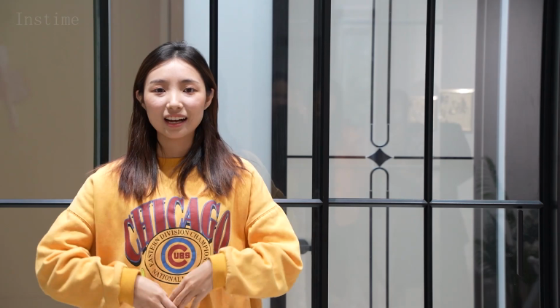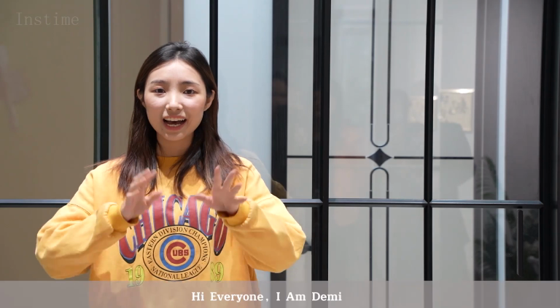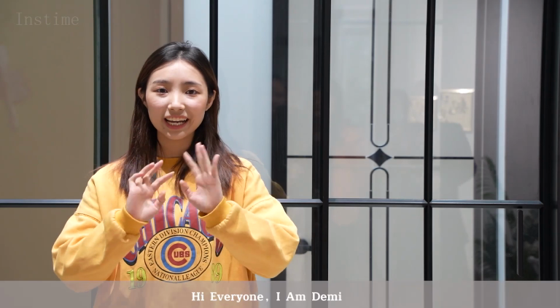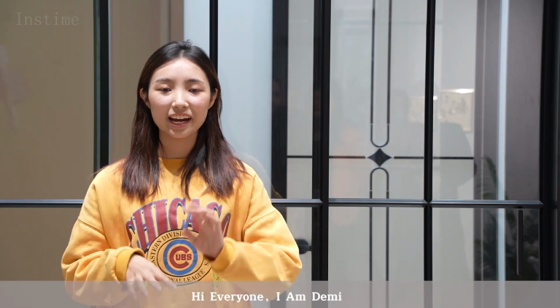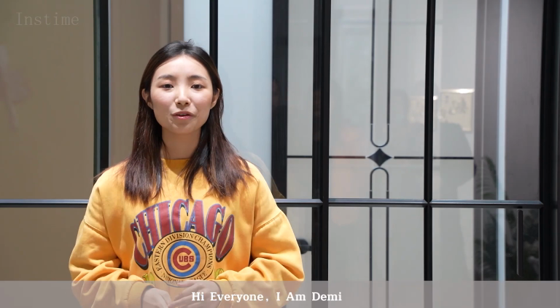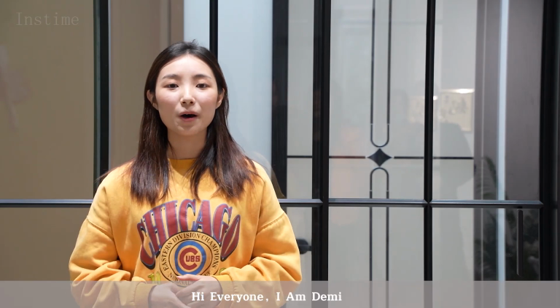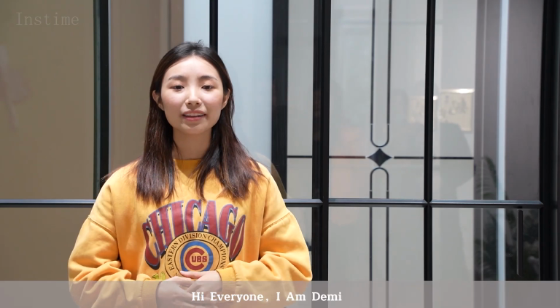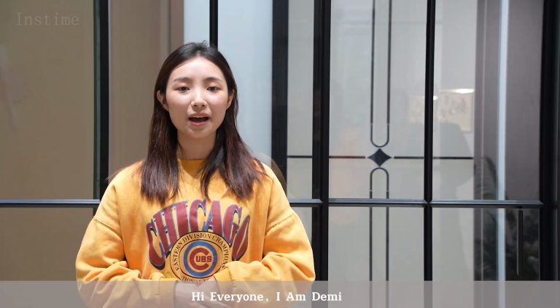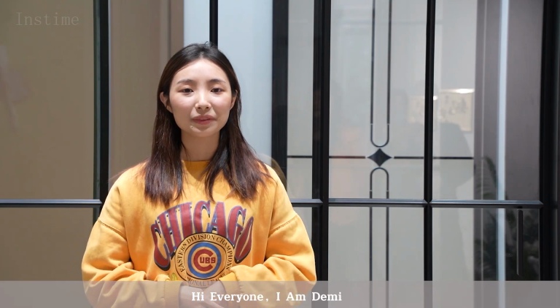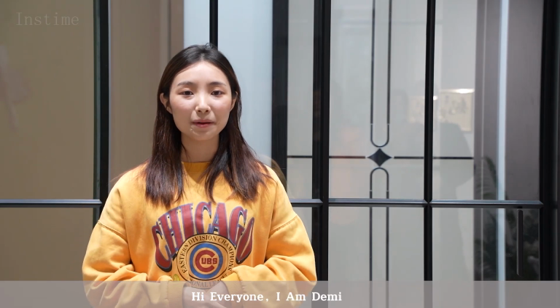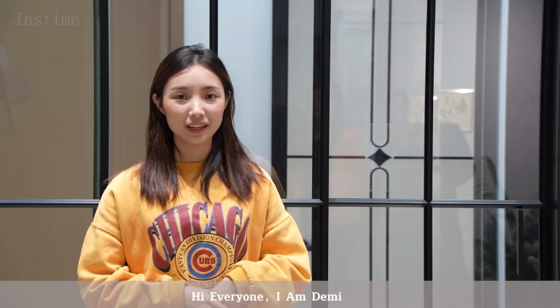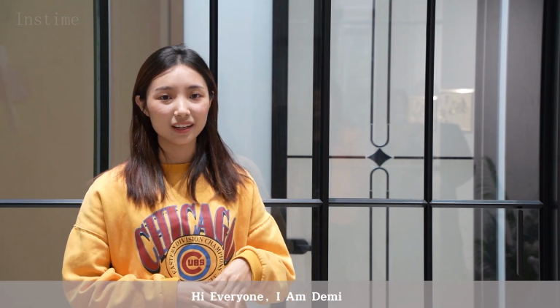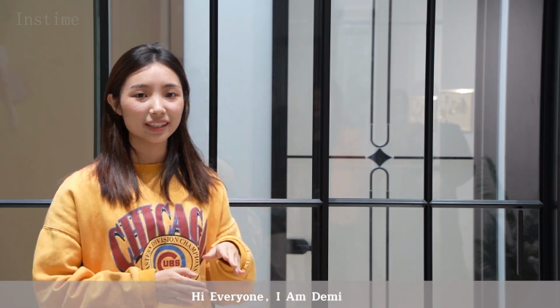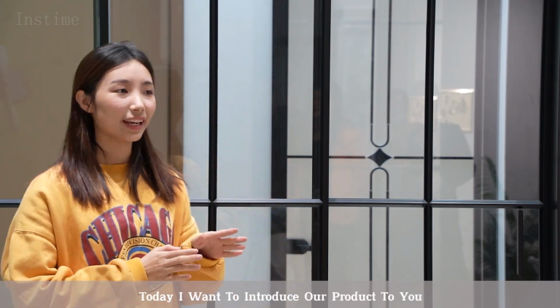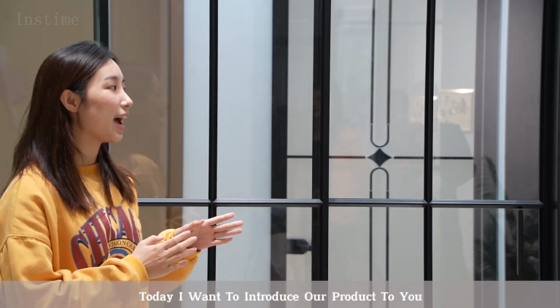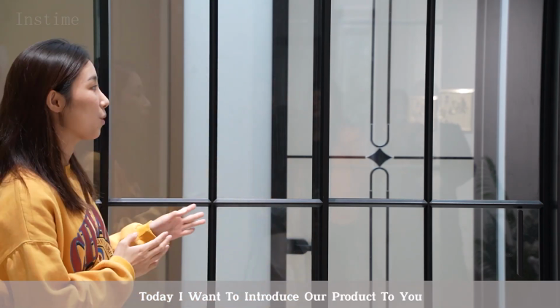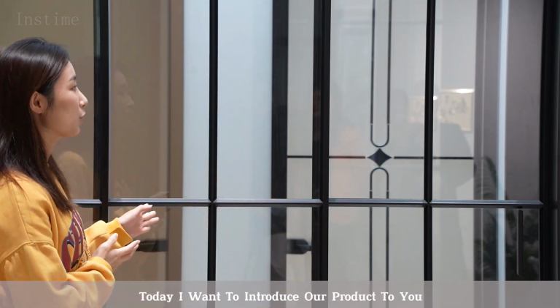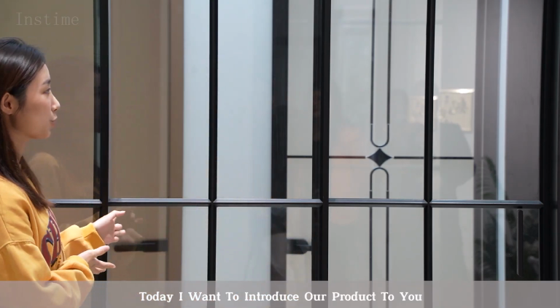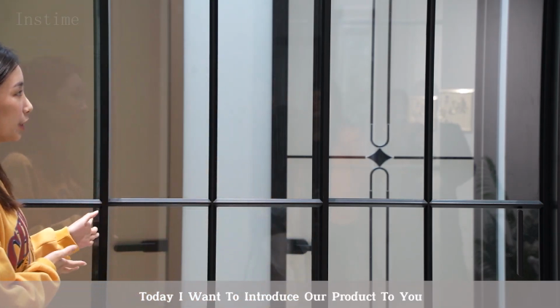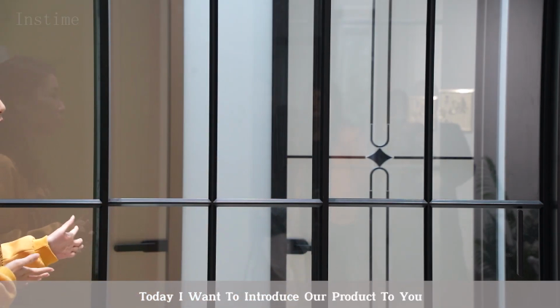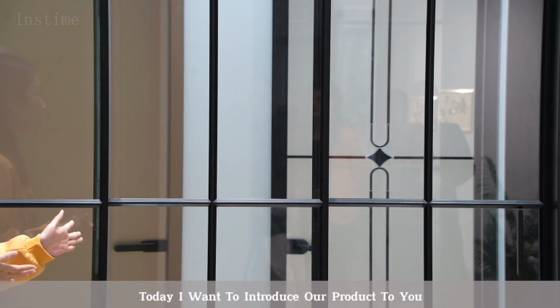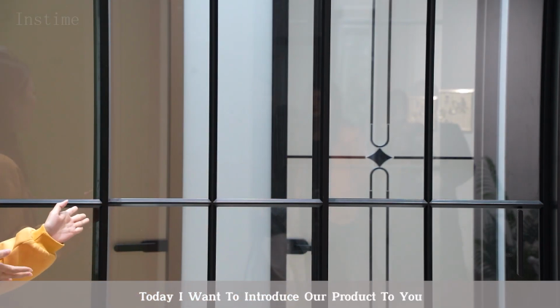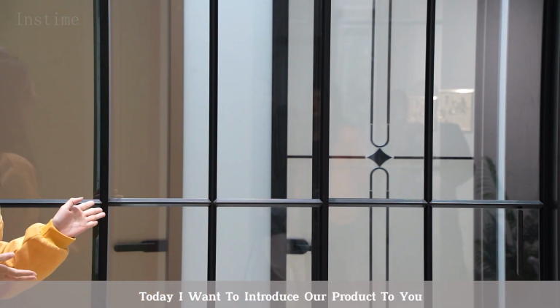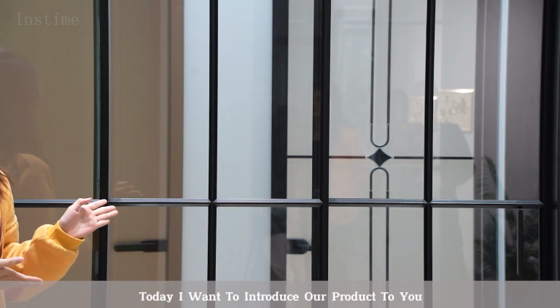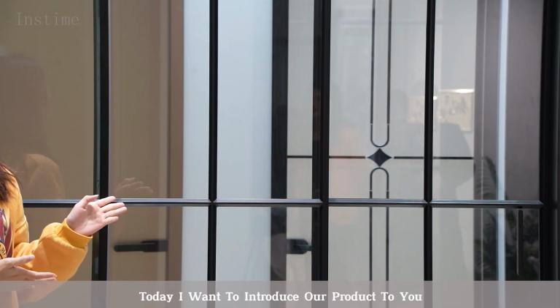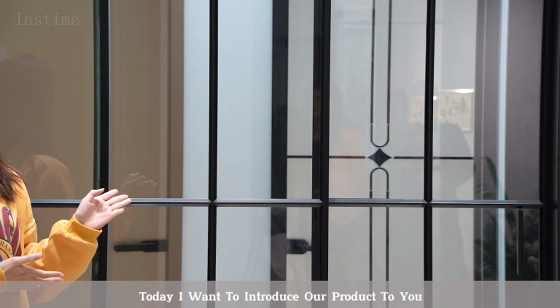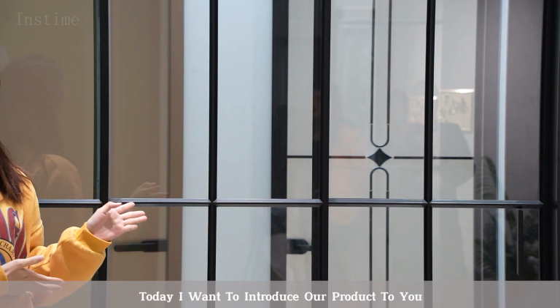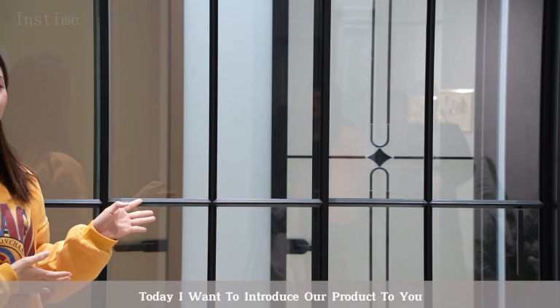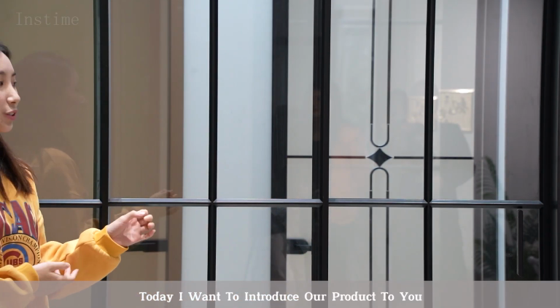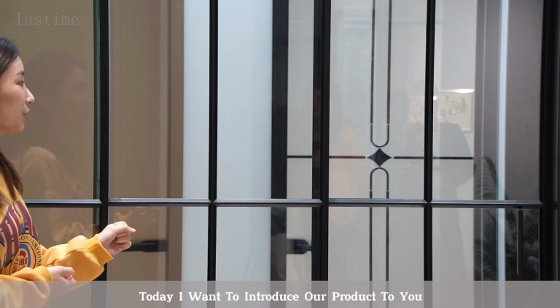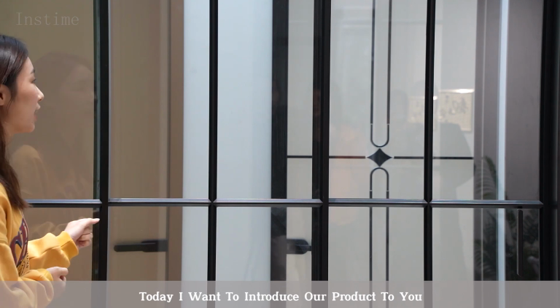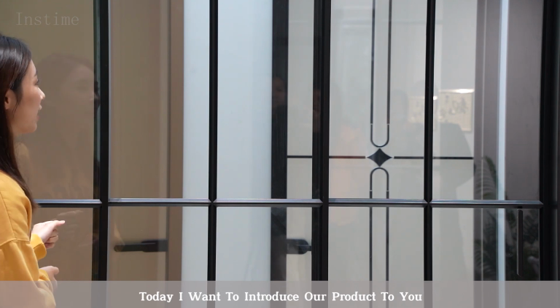Hi everyone, I'm Demi. Today I want to introduce our product to you.